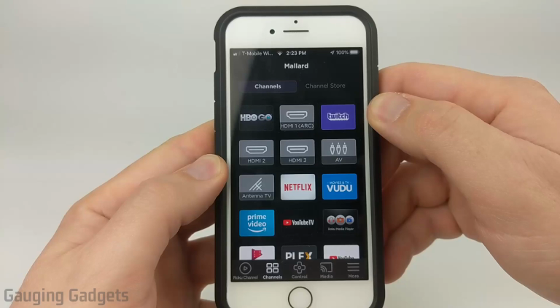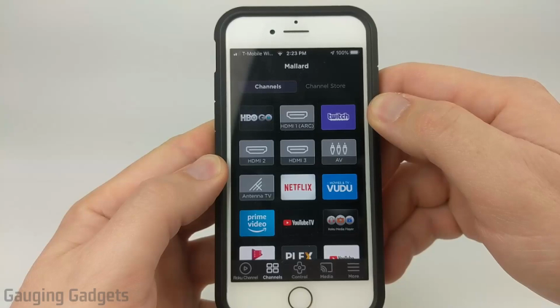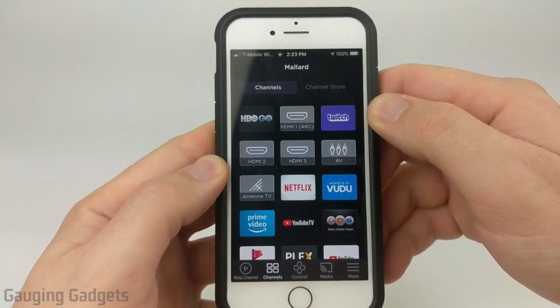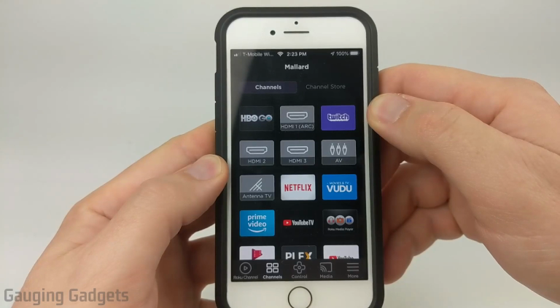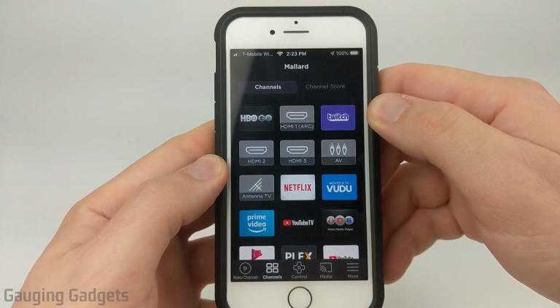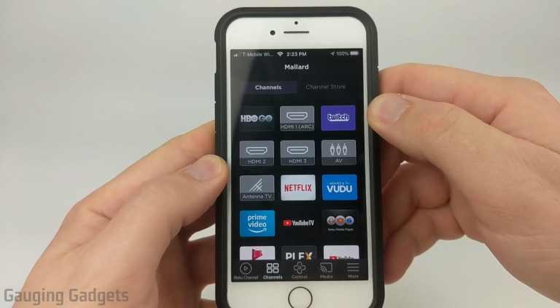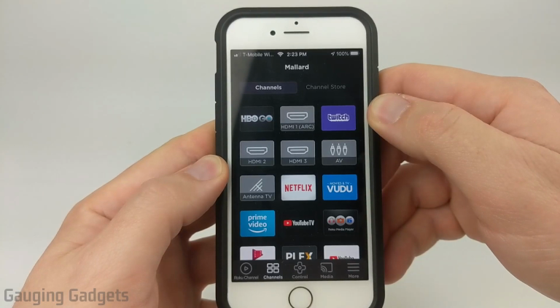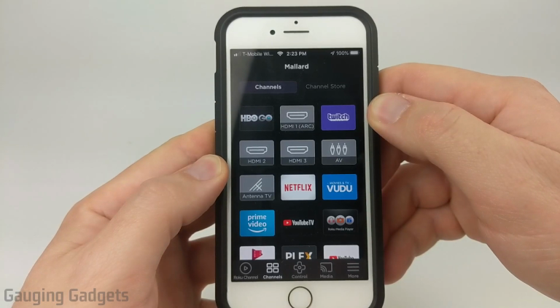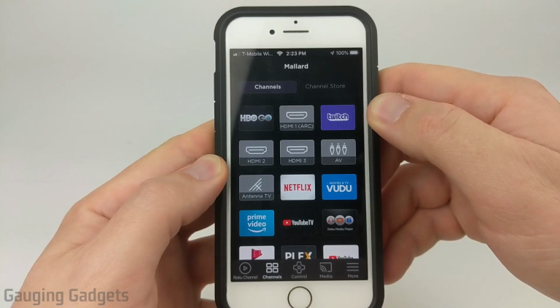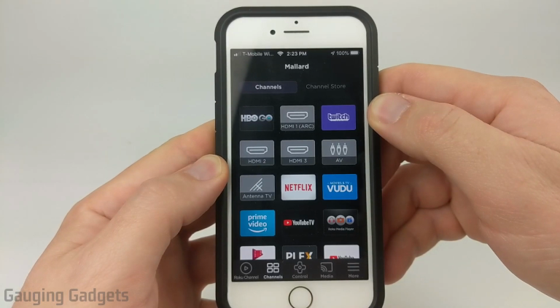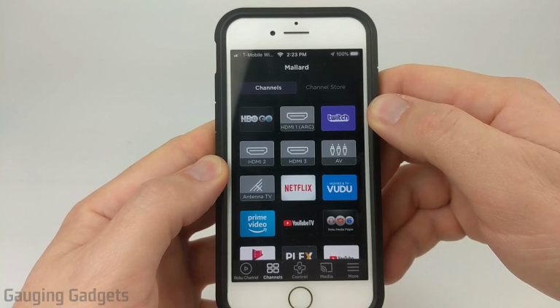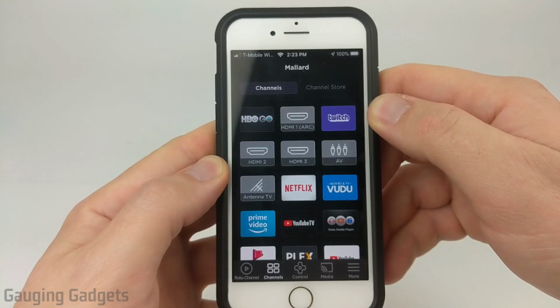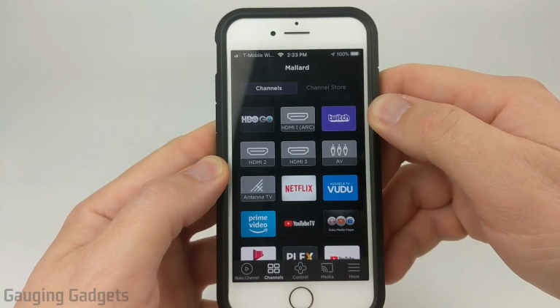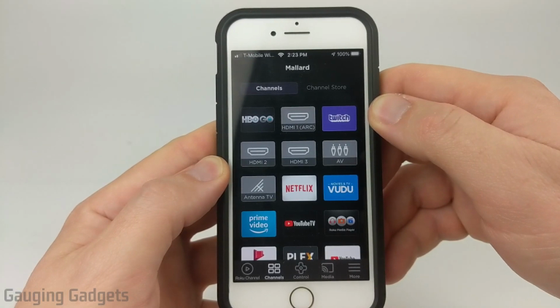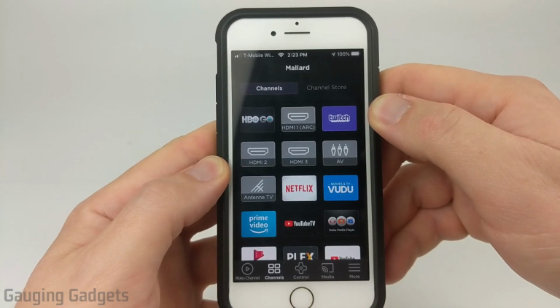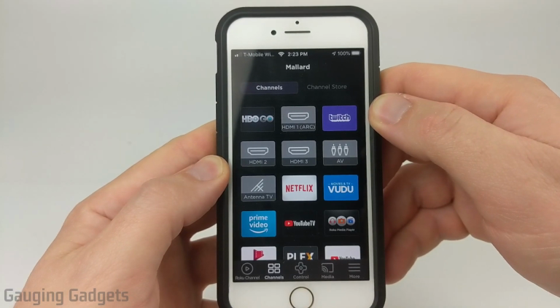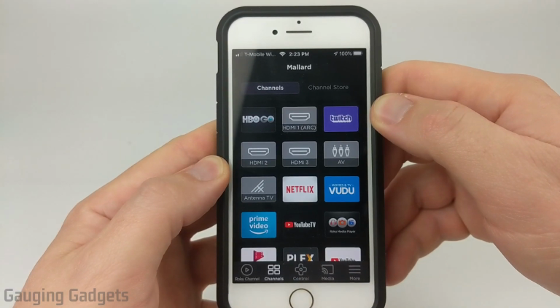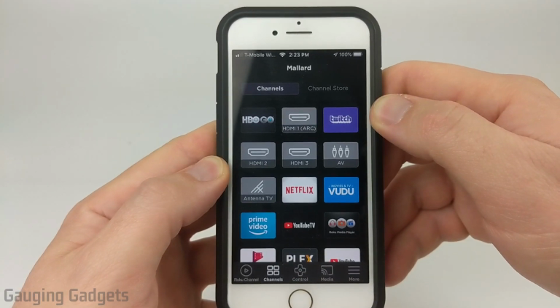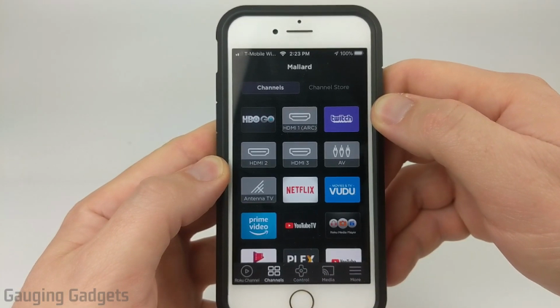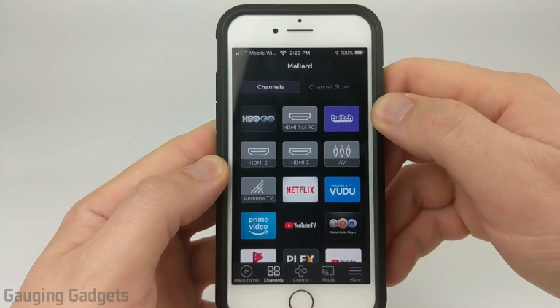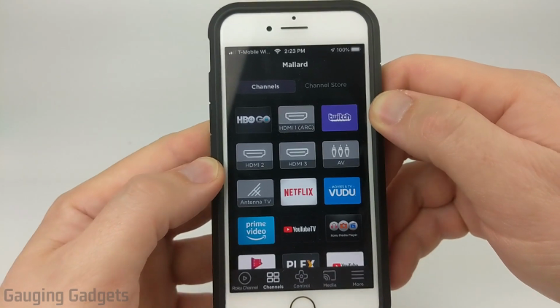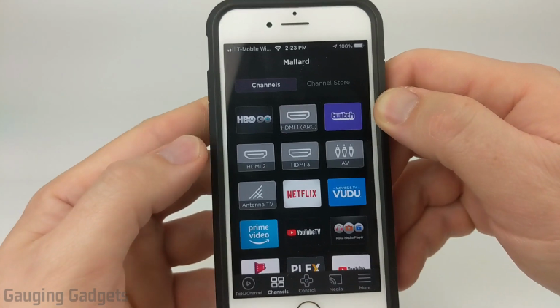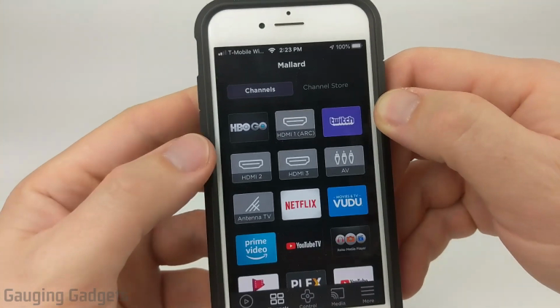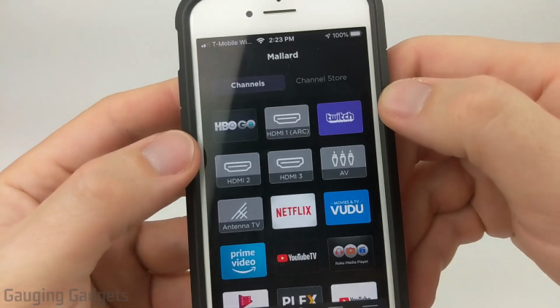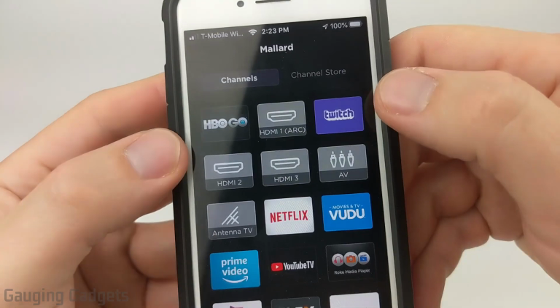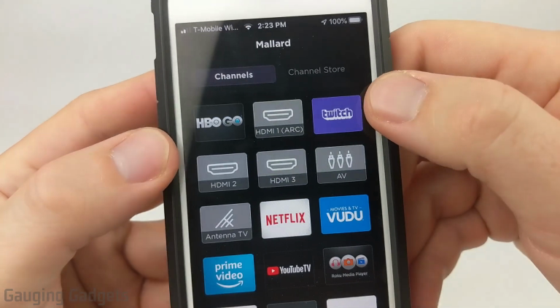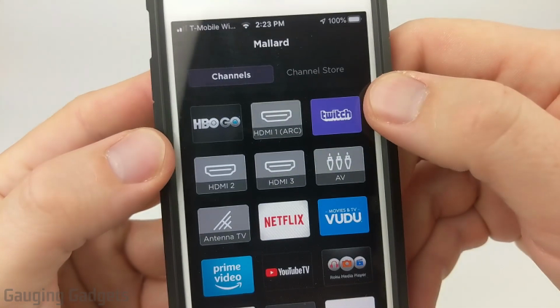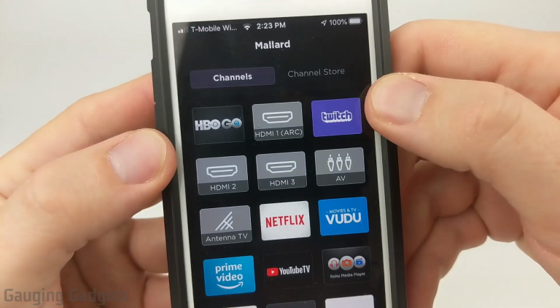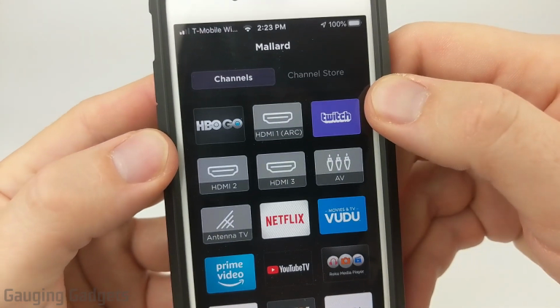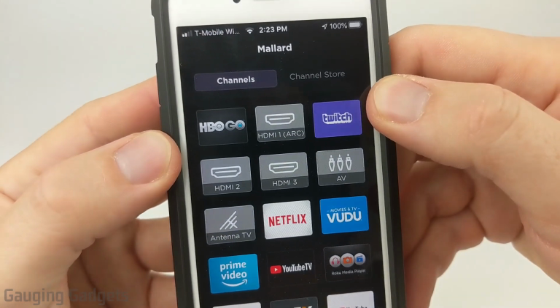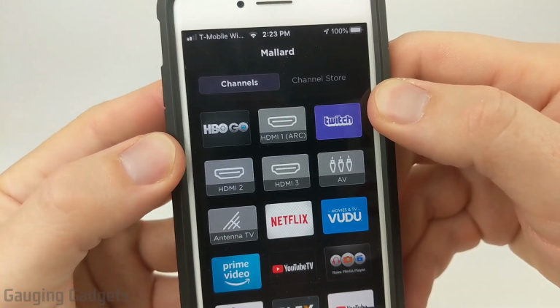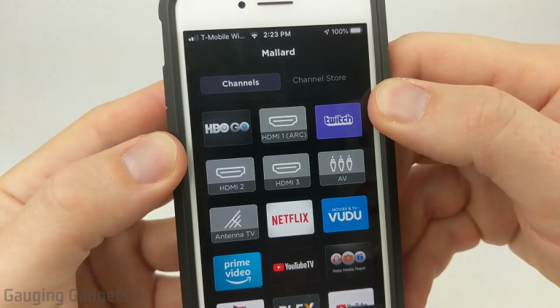Hey guys, welcome to another Gauging Gadgets Roku tutorial video. In this video I'm going to show you how to watch Twitch on your Roku TV.